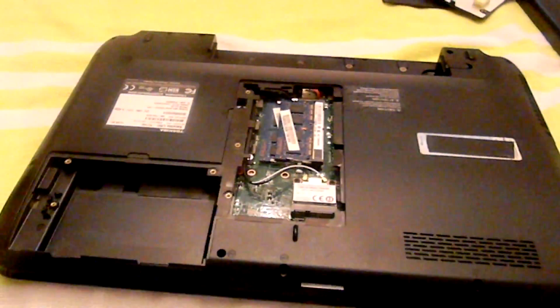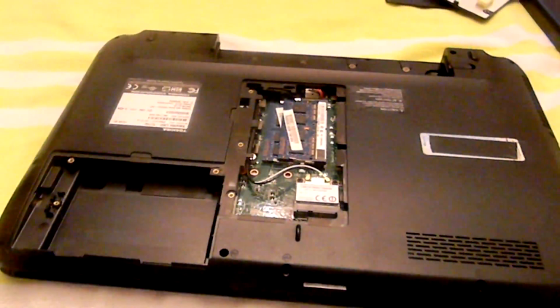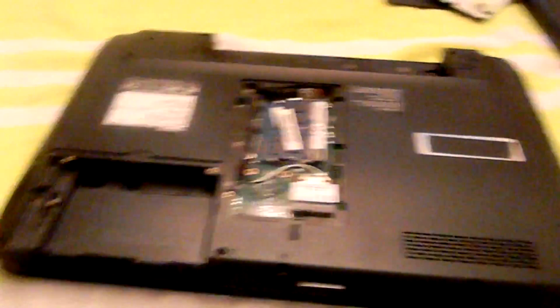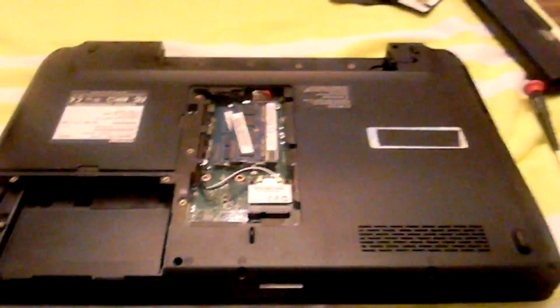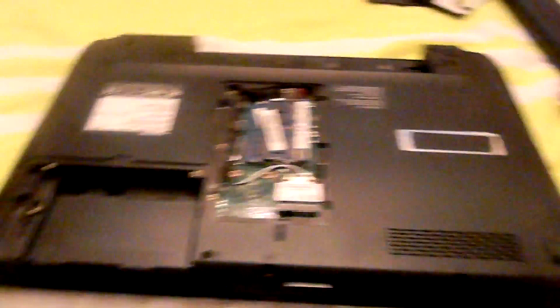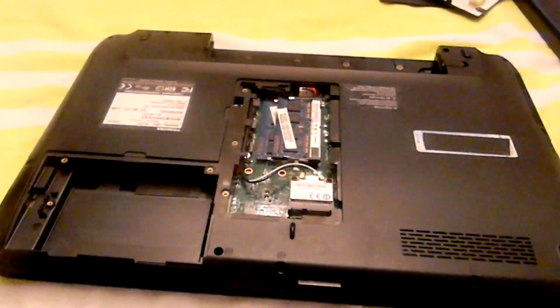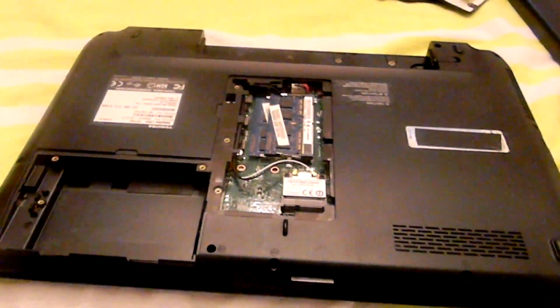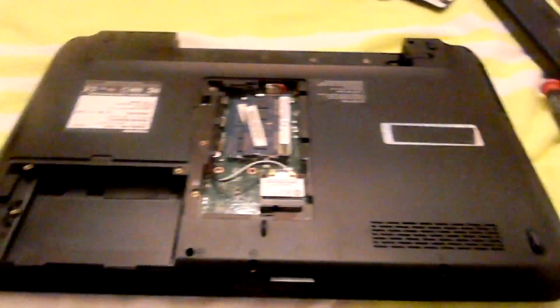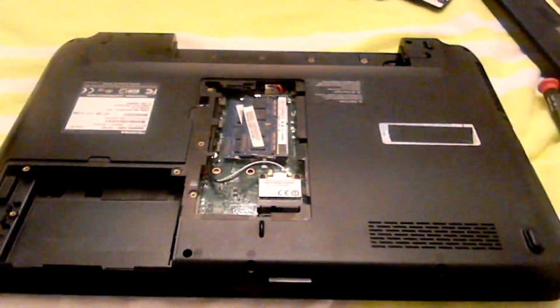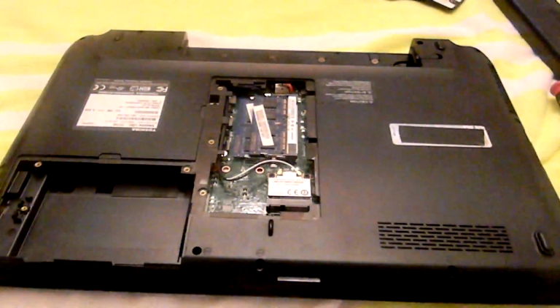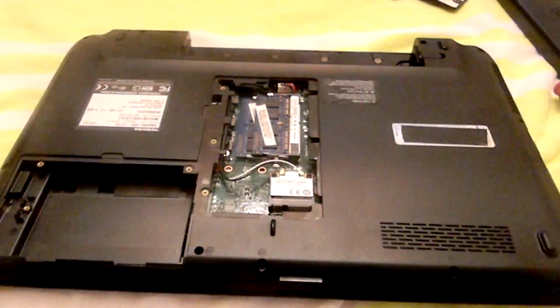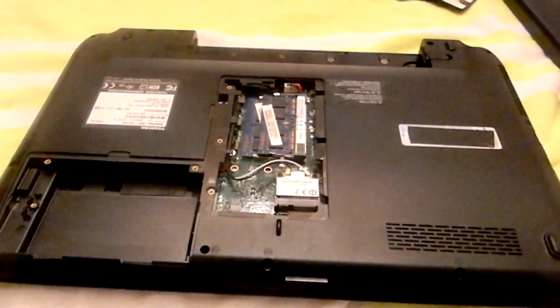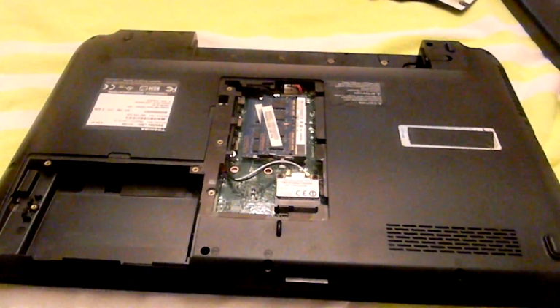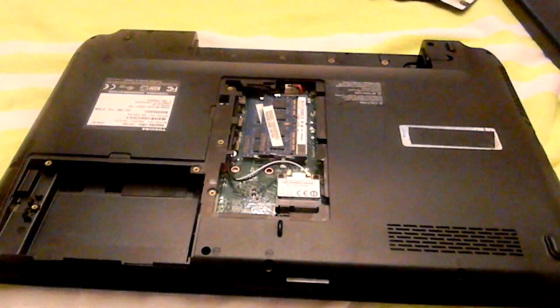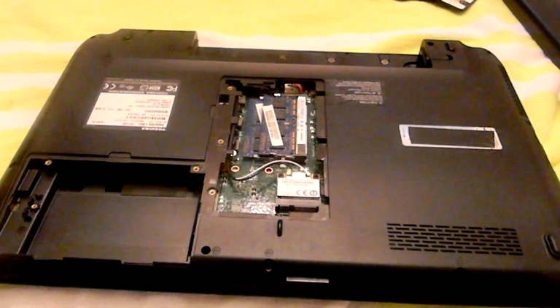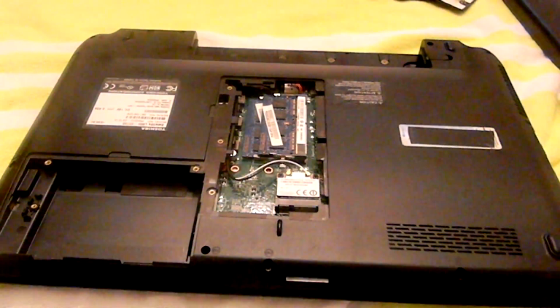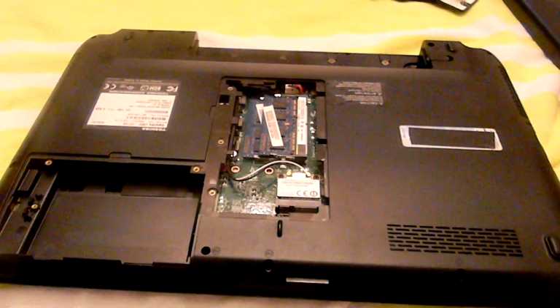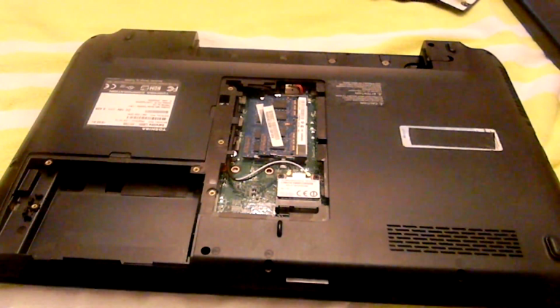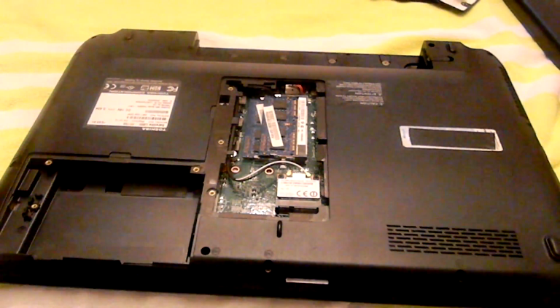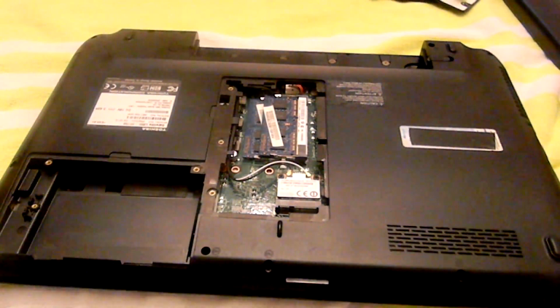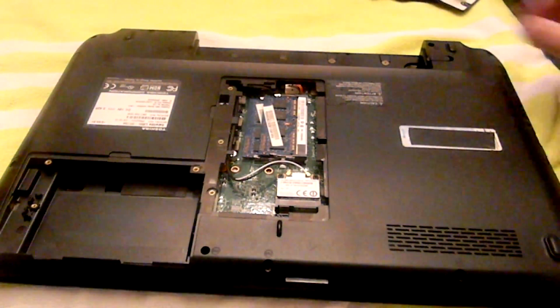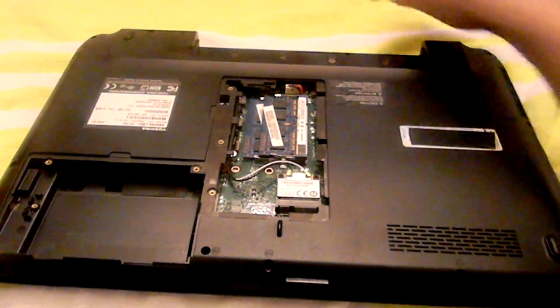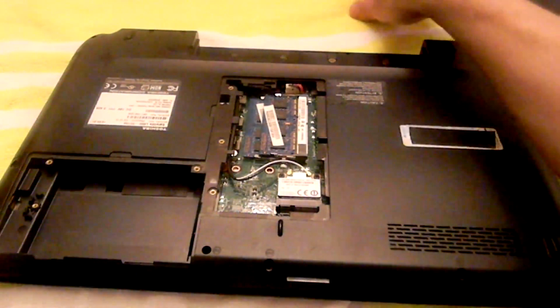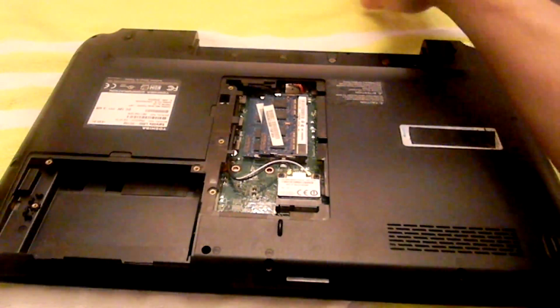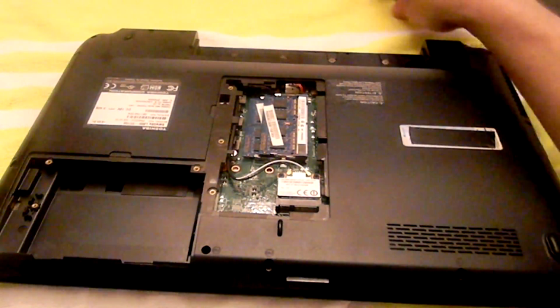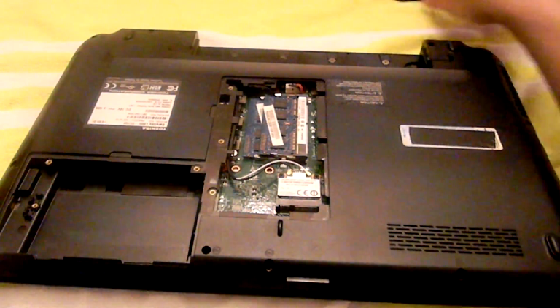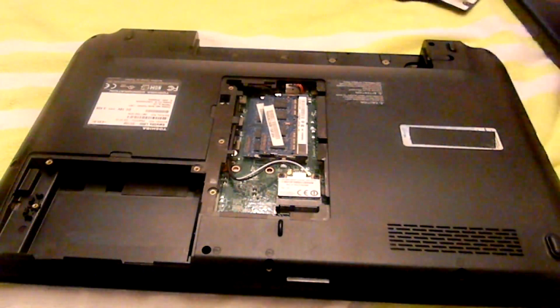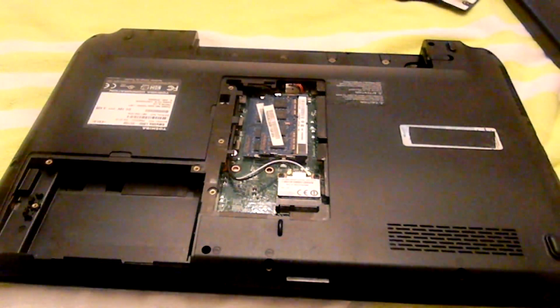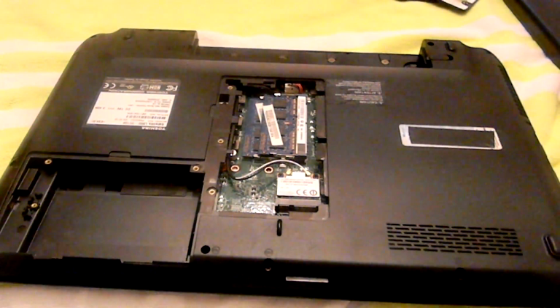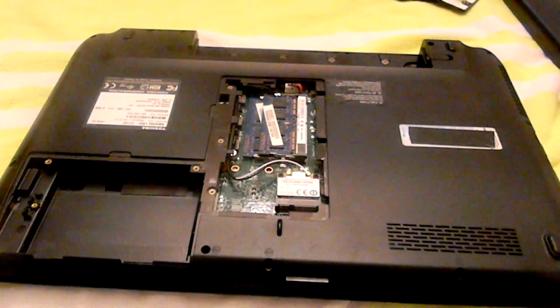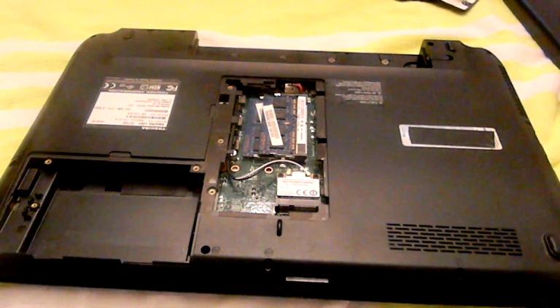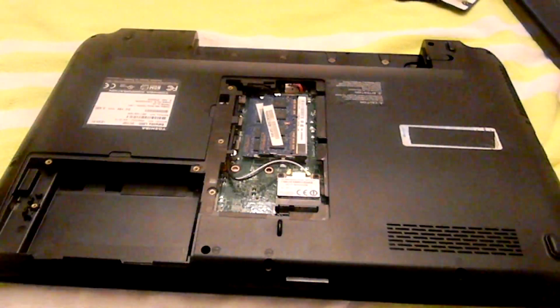Put the RAM back in, and then you're going to want to put the hard drive back in.